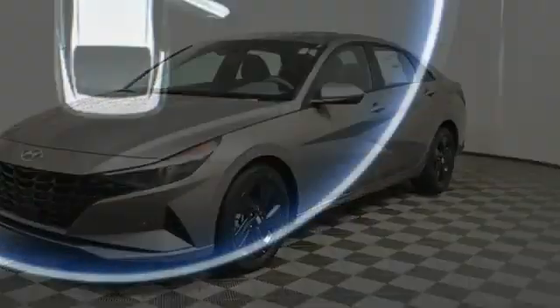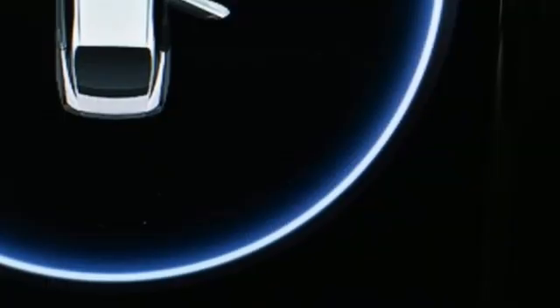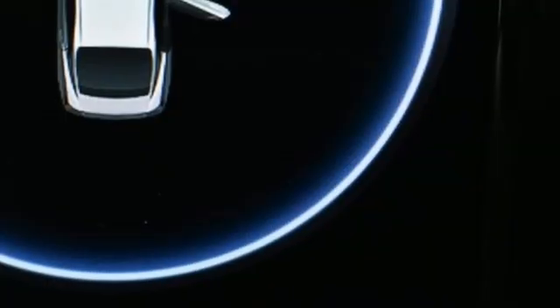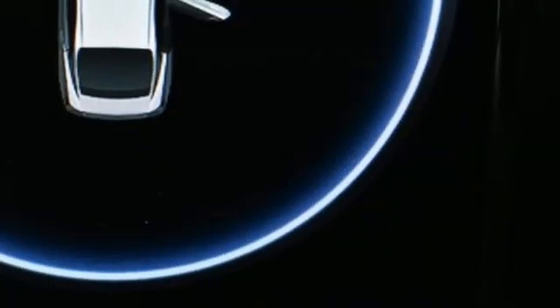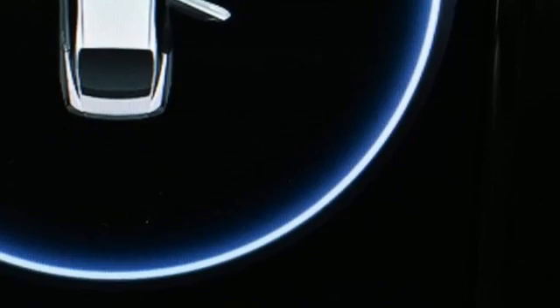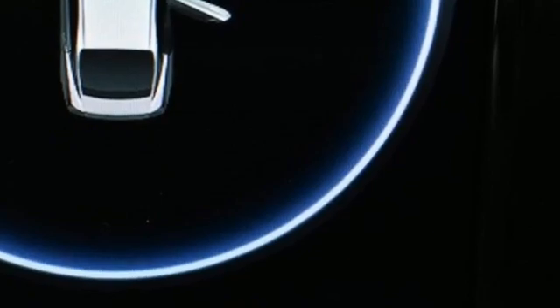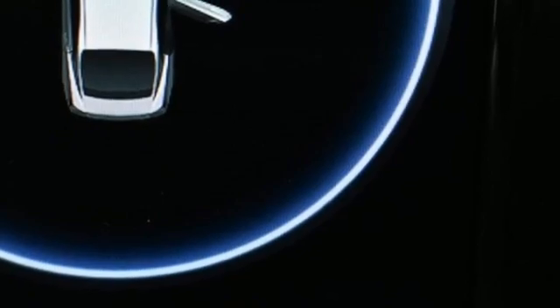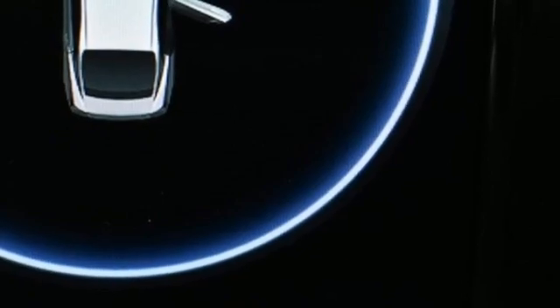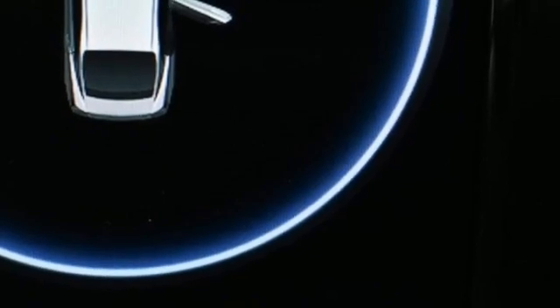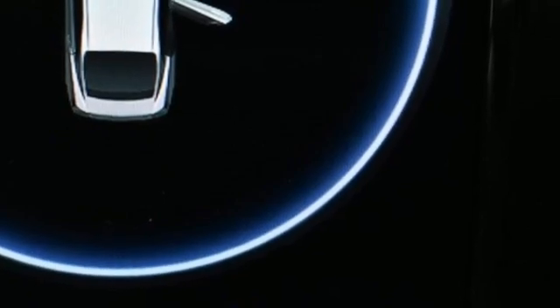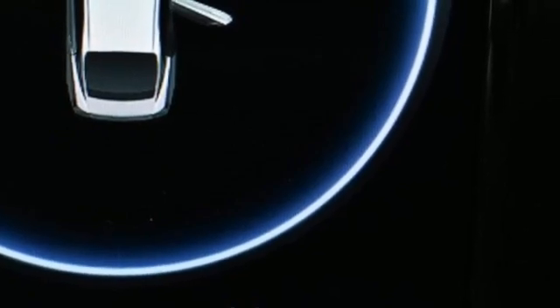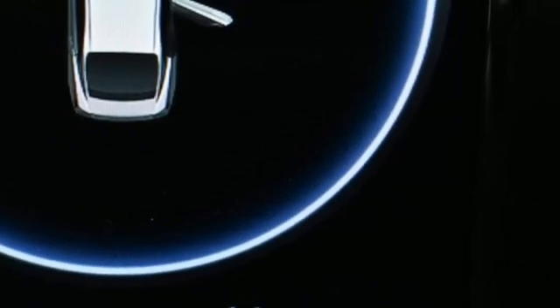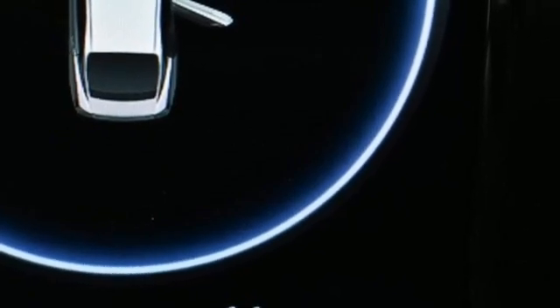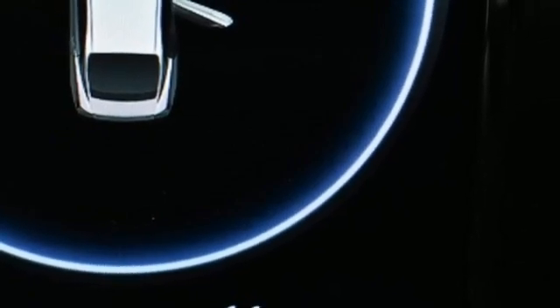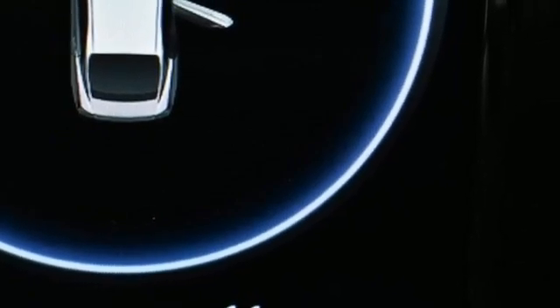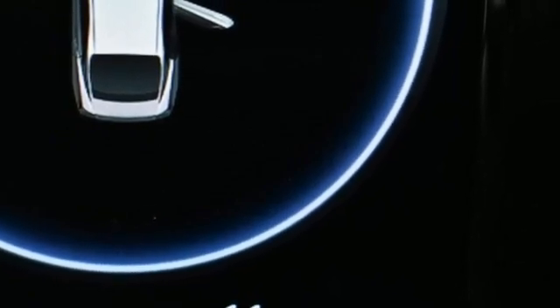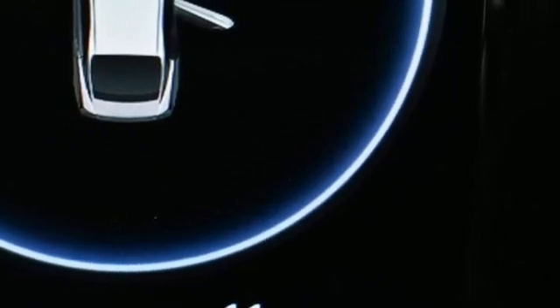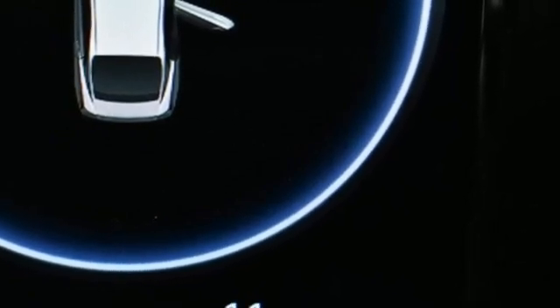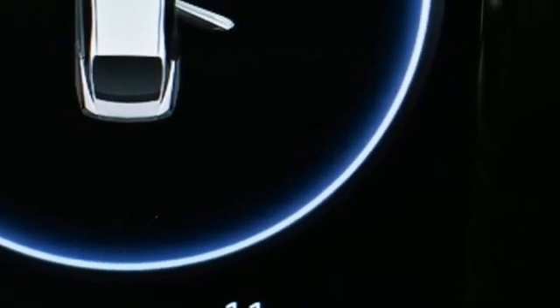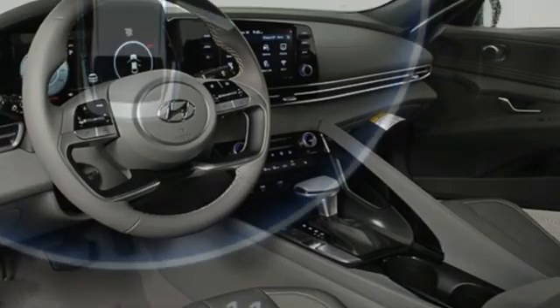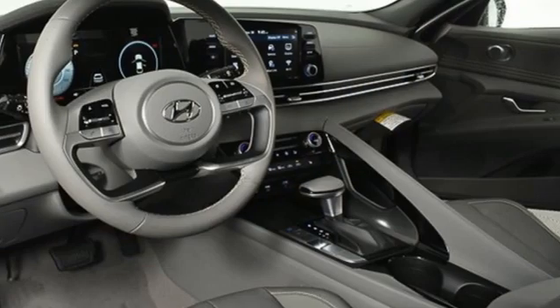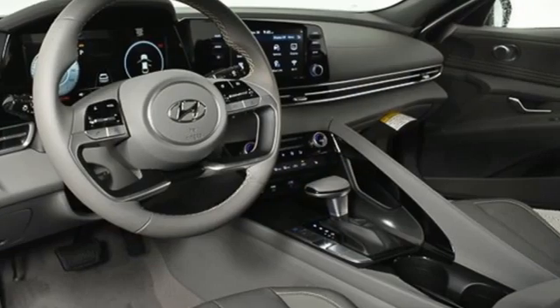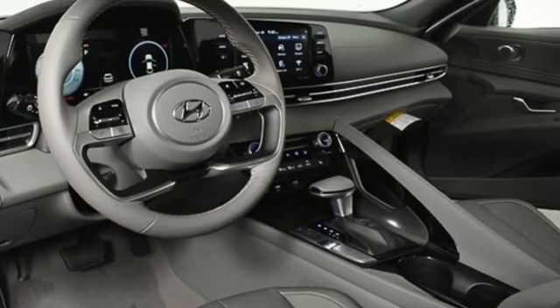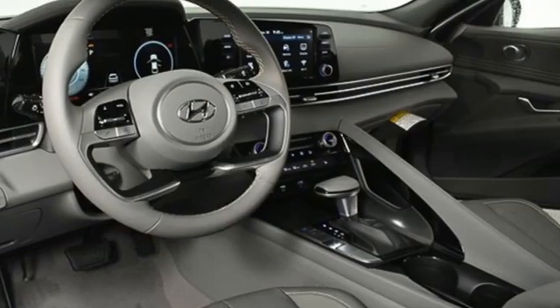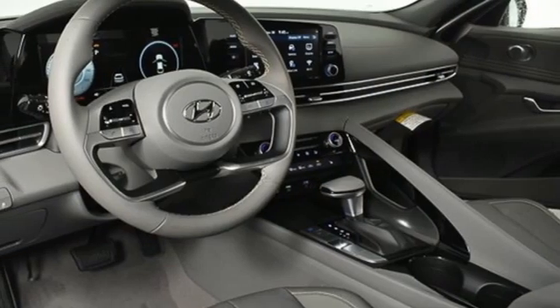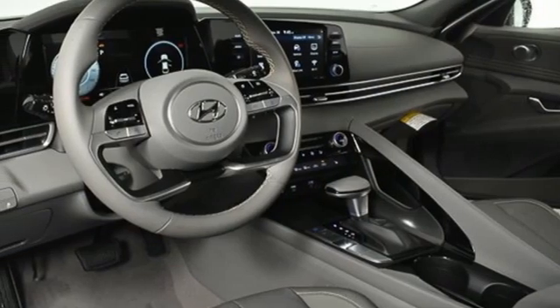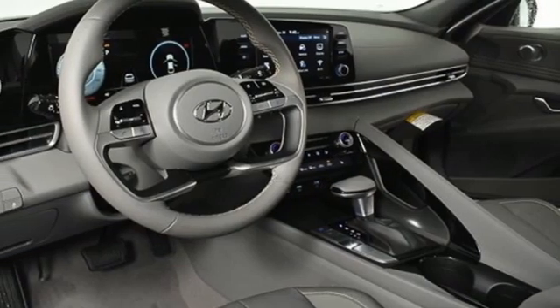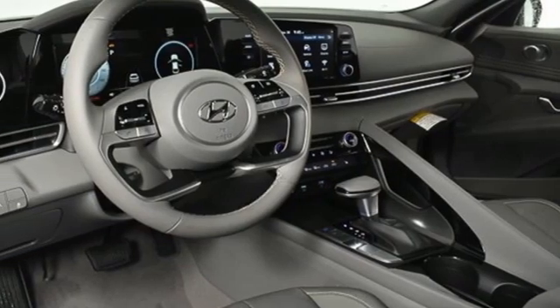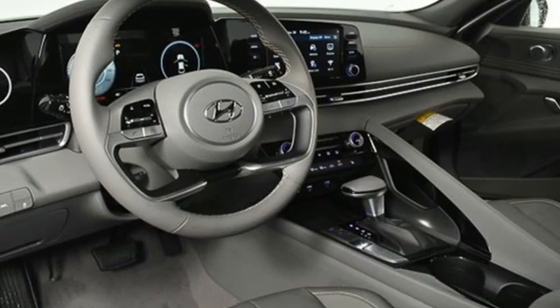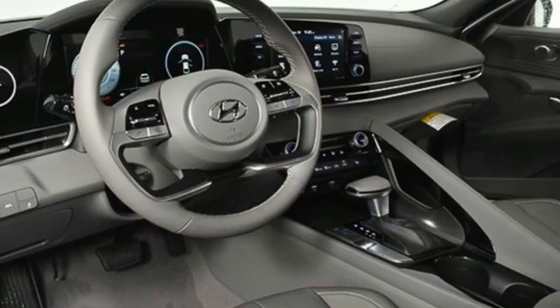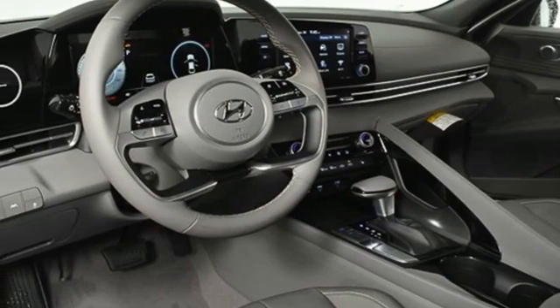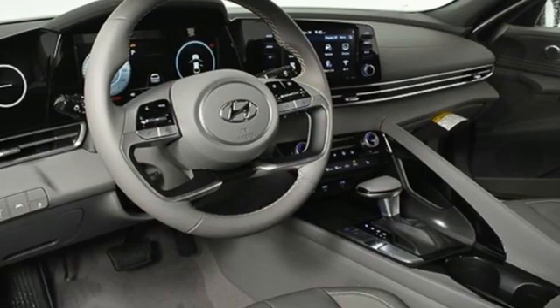Inline four-cylinder engine, aluminum wheels, gas pressurized shocks, and hands-free liftgate.